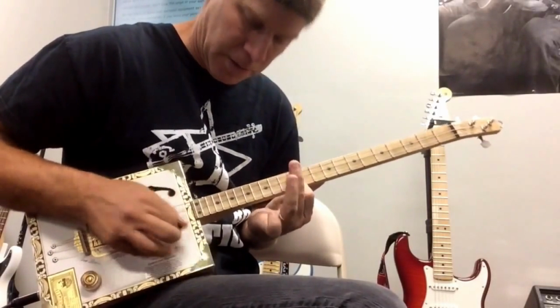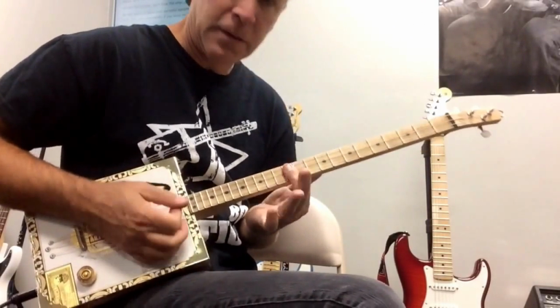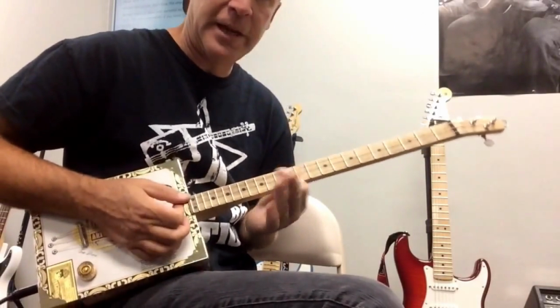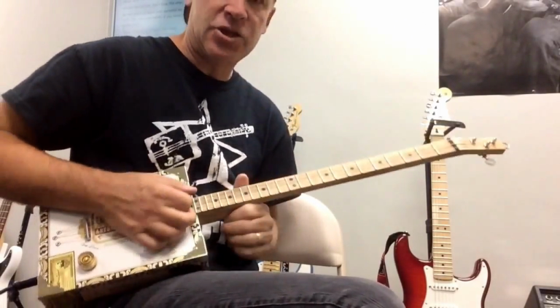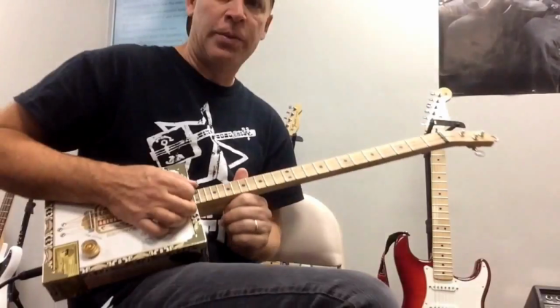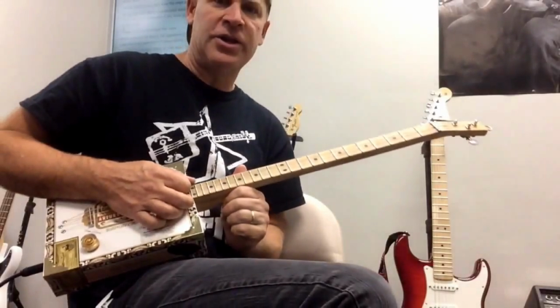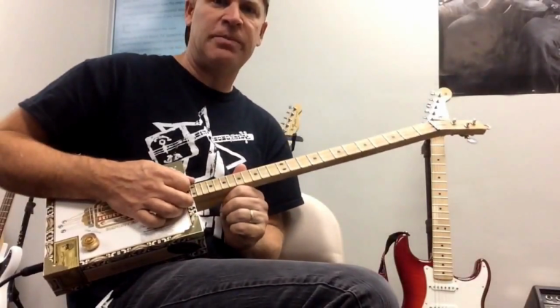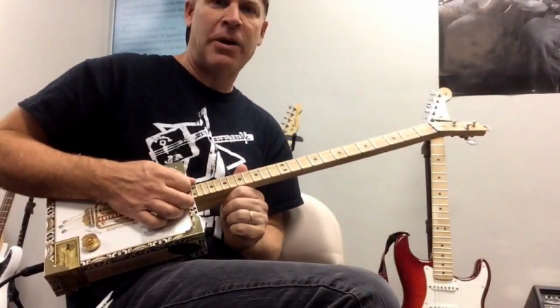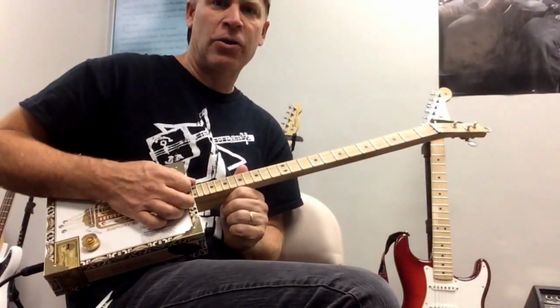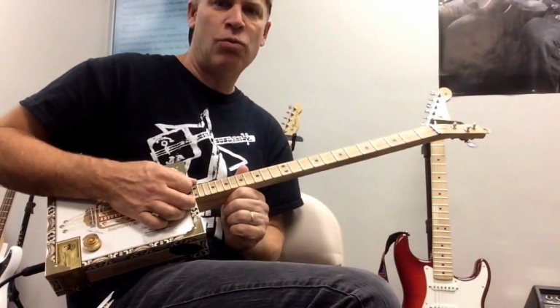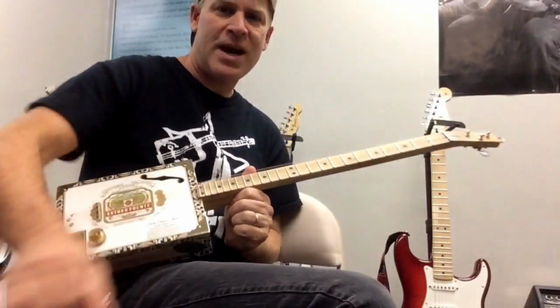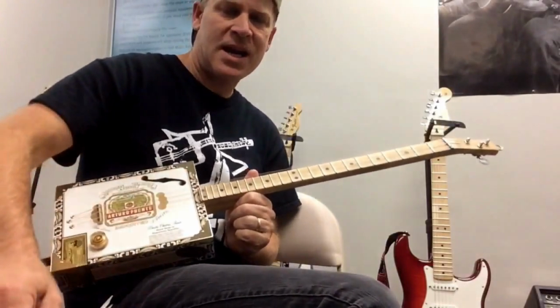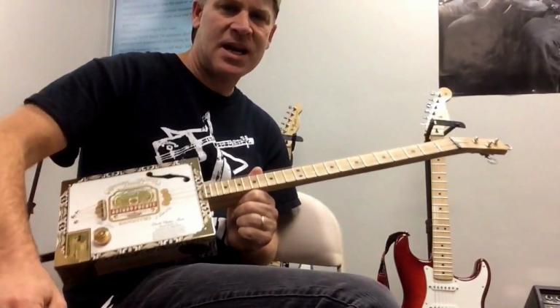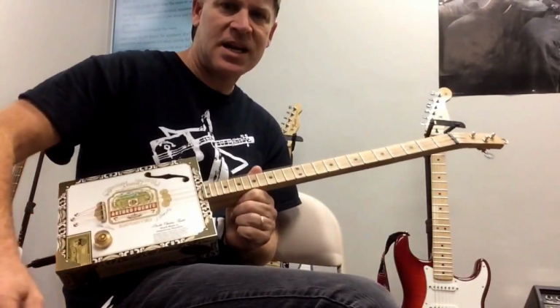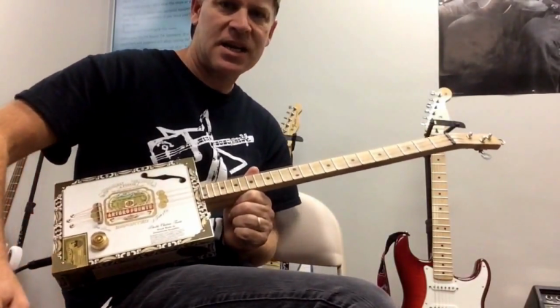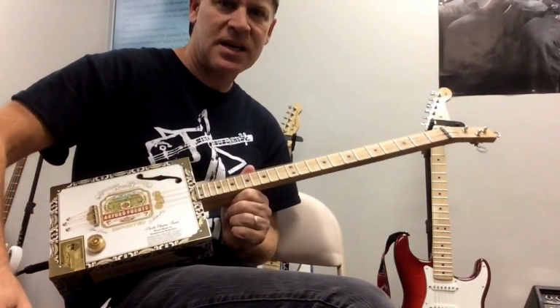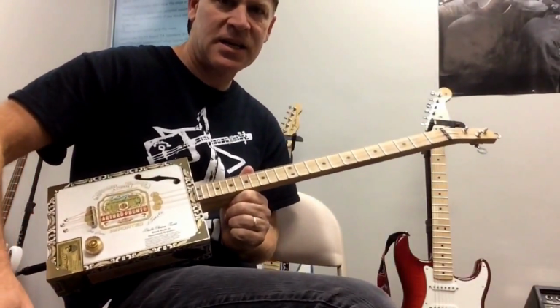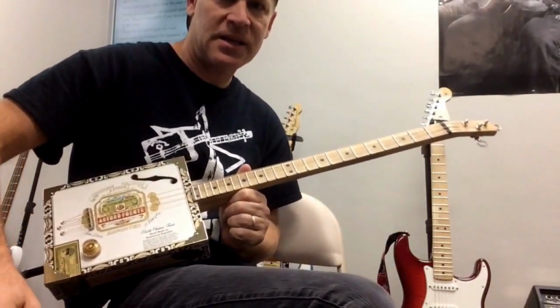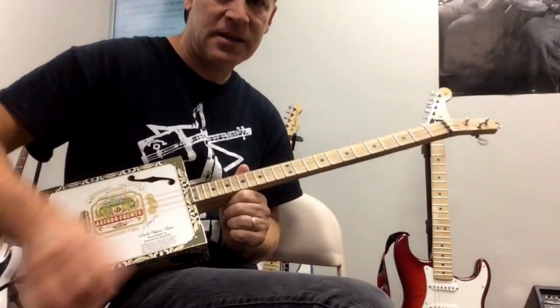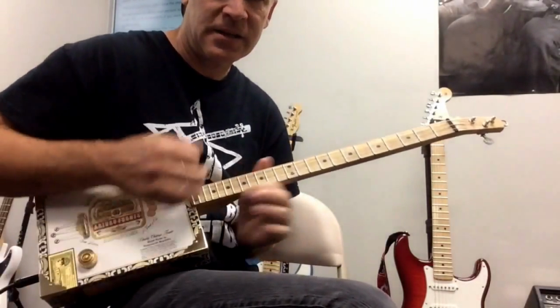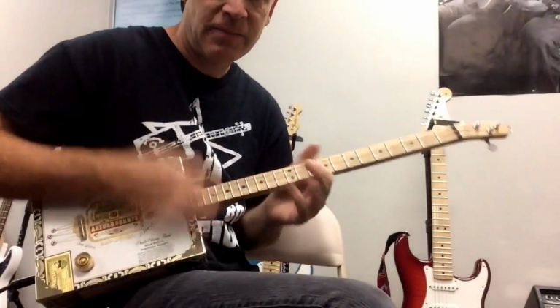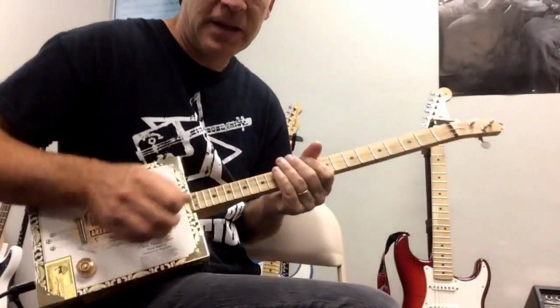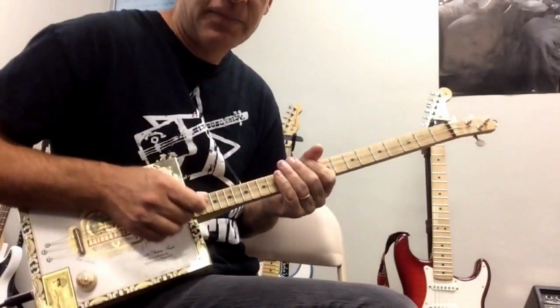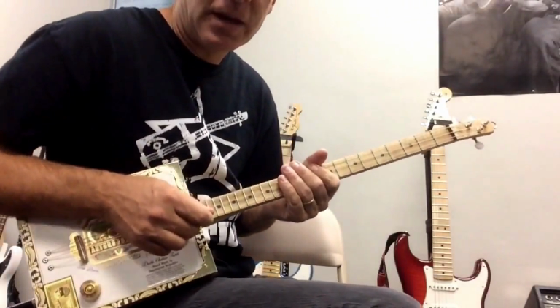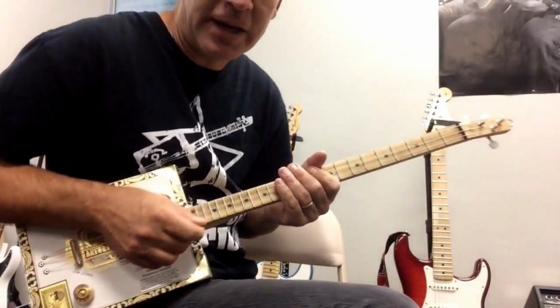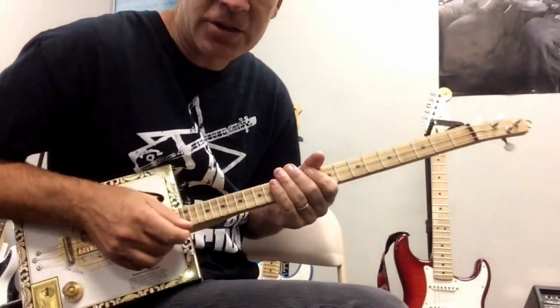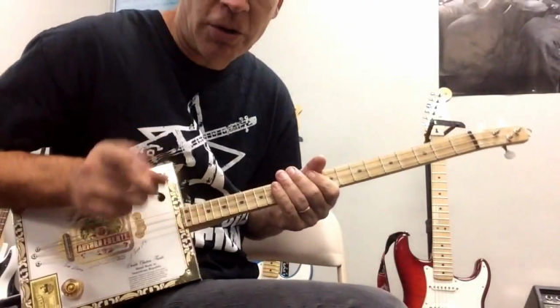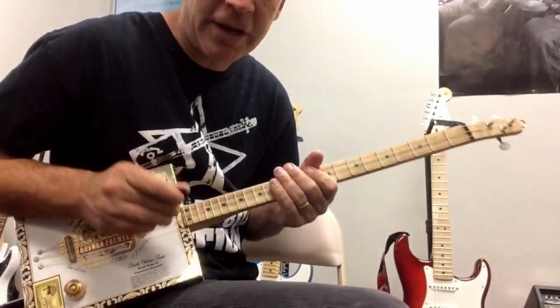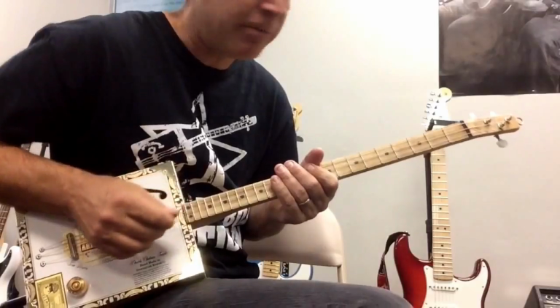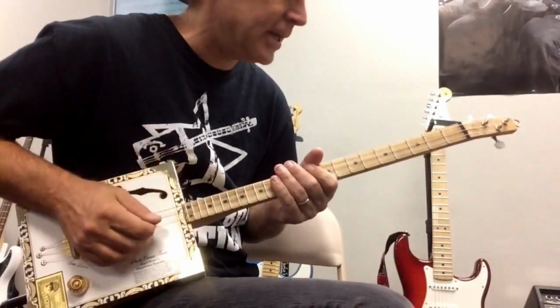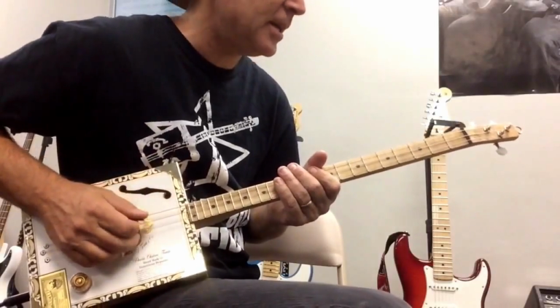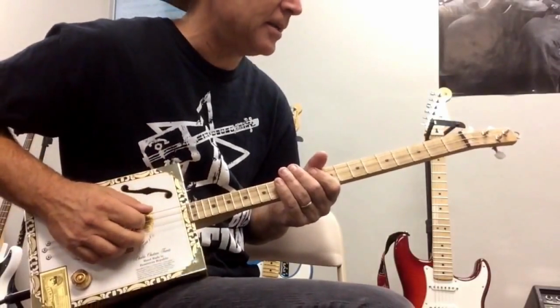And then I just open on a G power chord. All right, here's the whole thing from beginning to end.